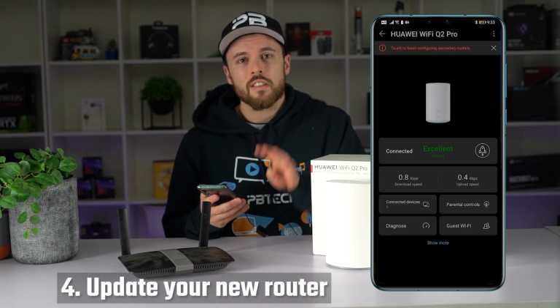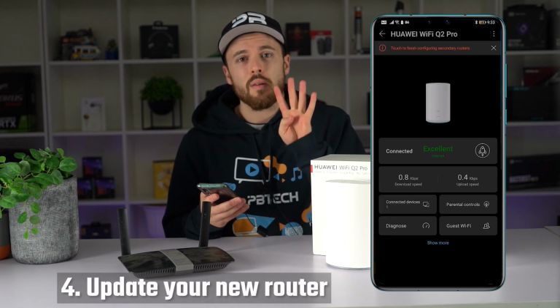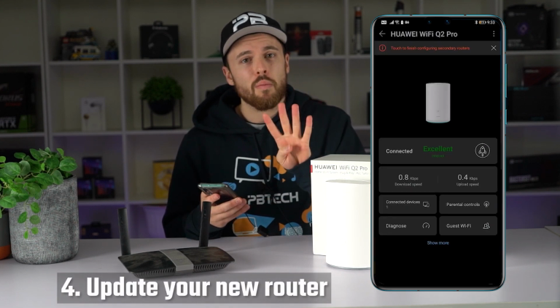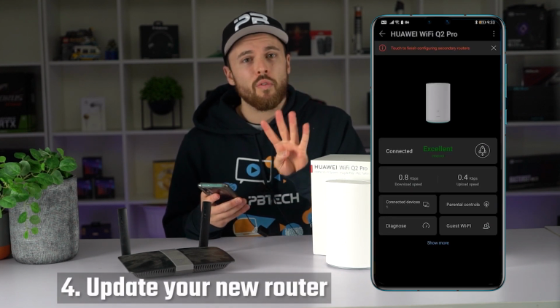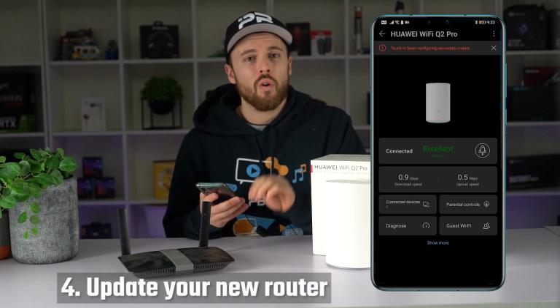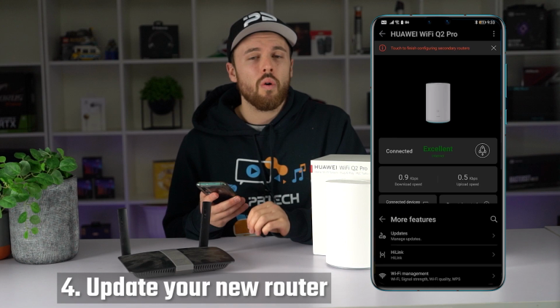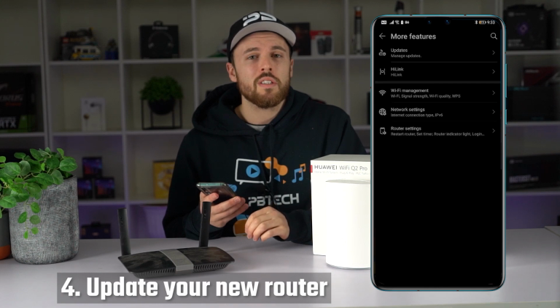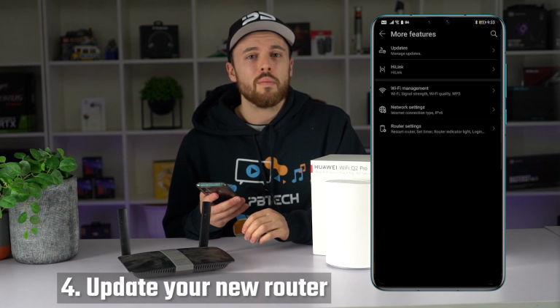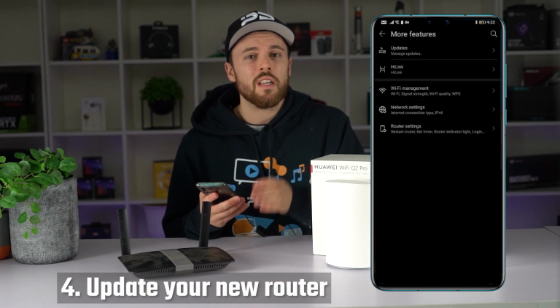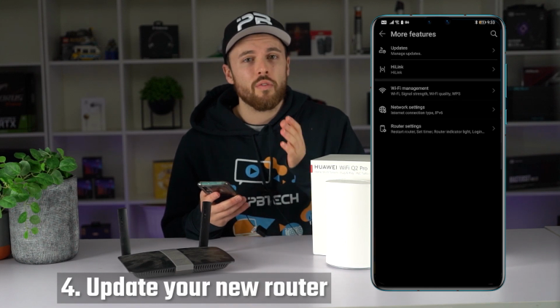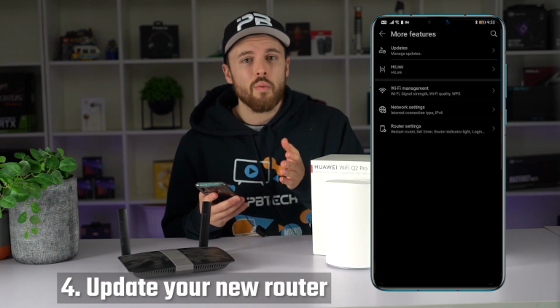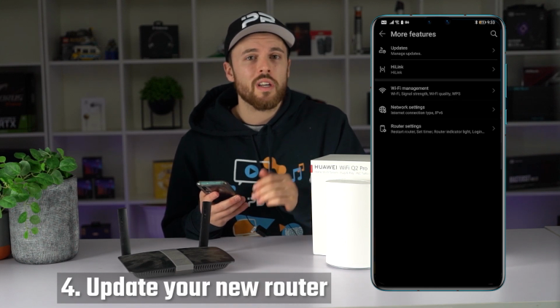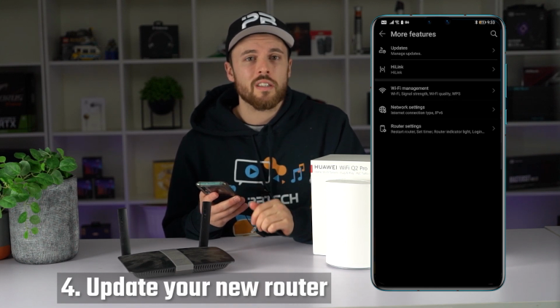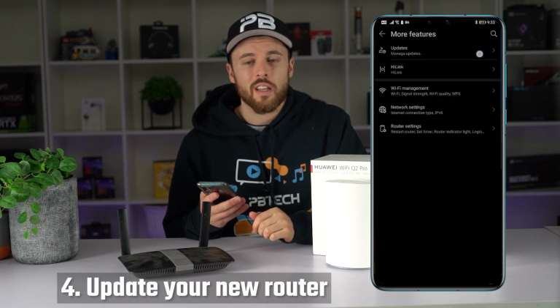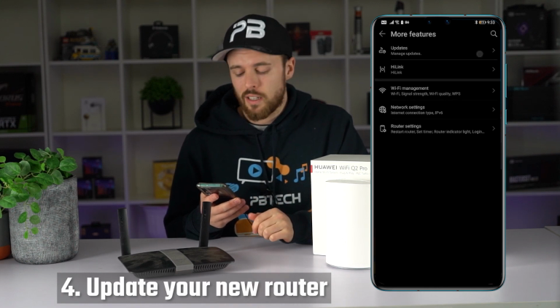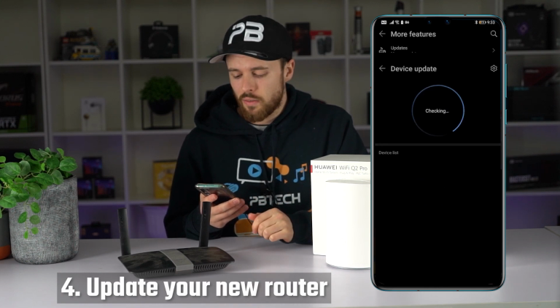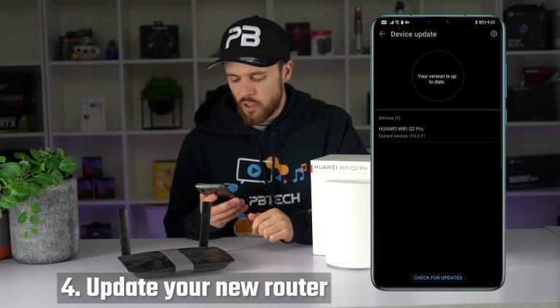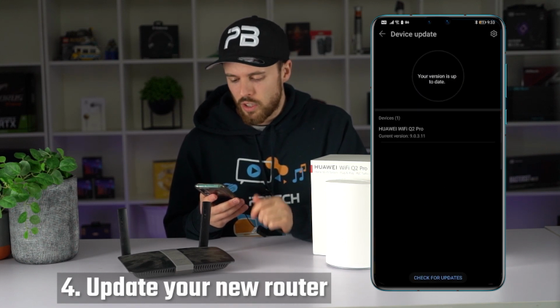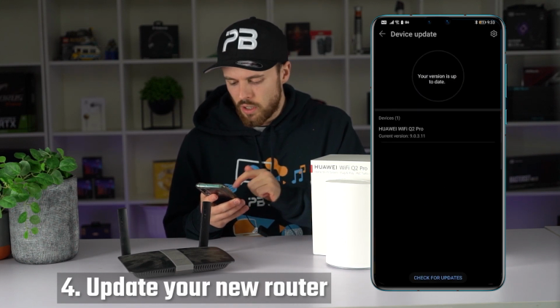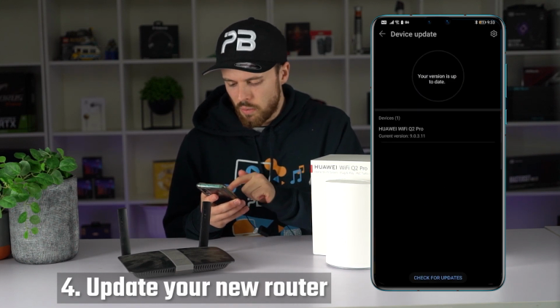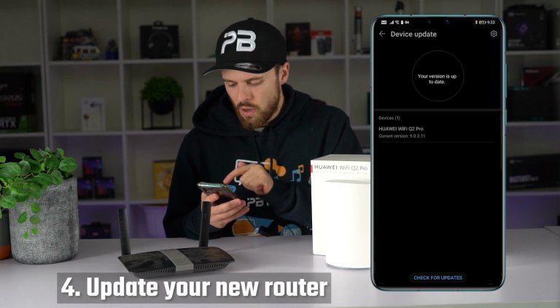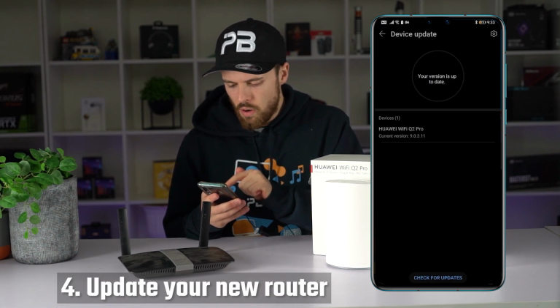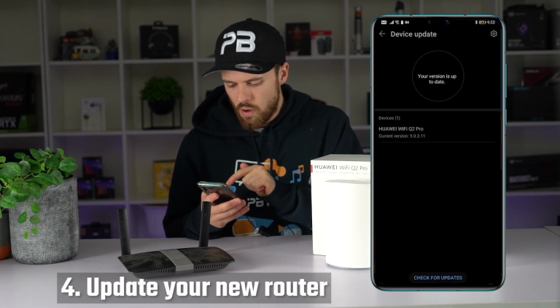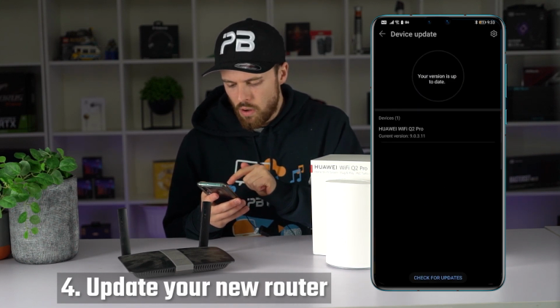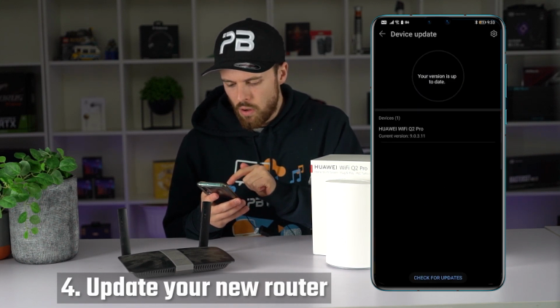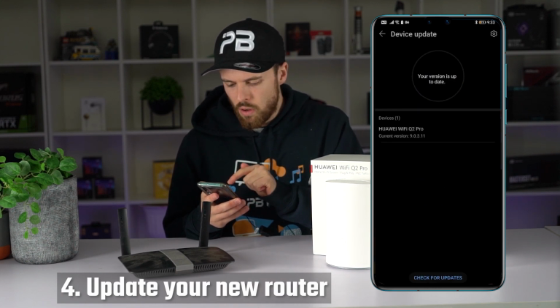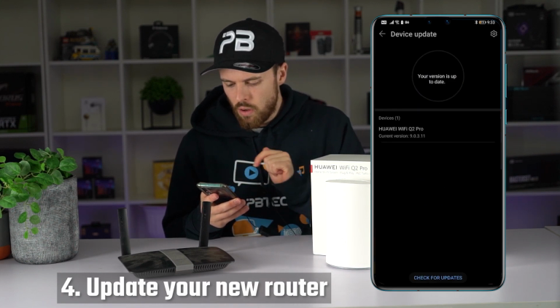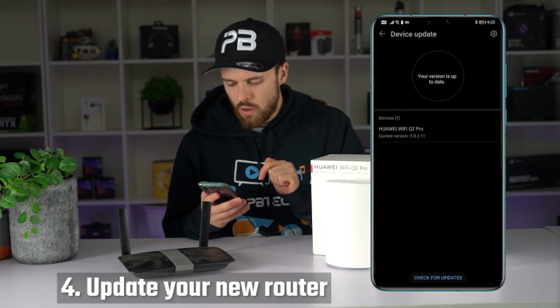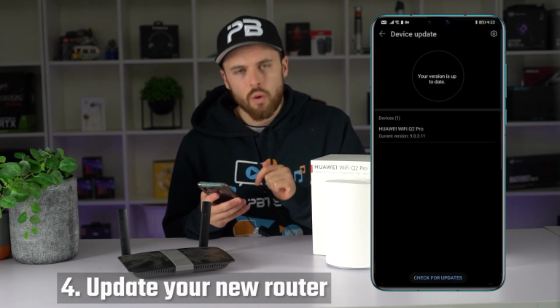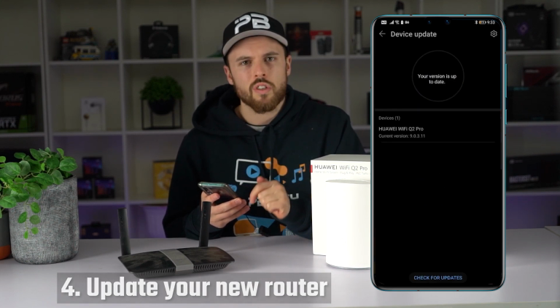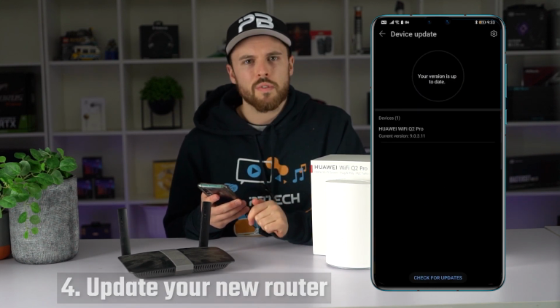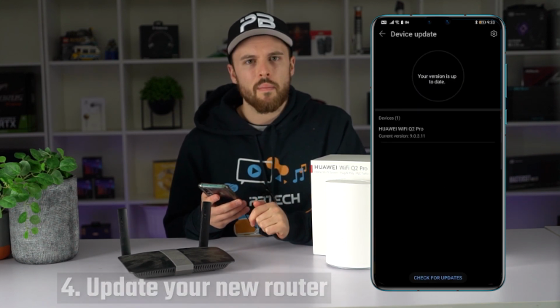Step number four, always update the firmware to the latest version. All topped up.